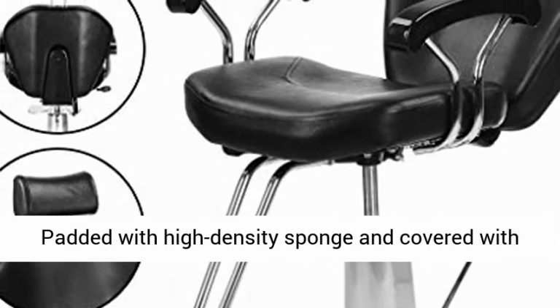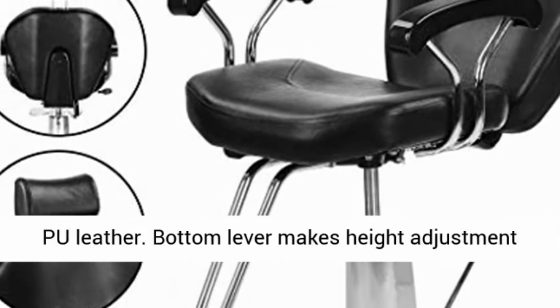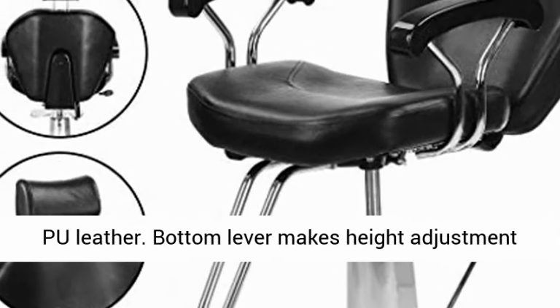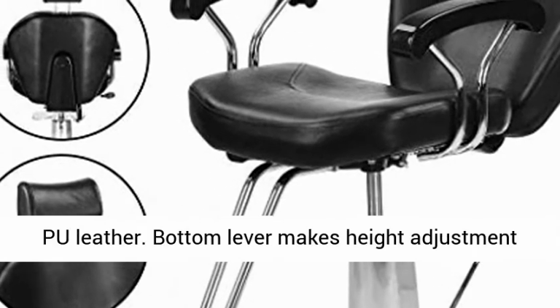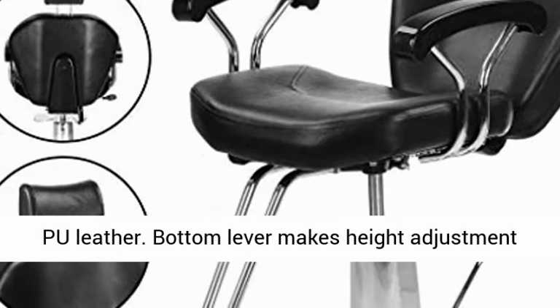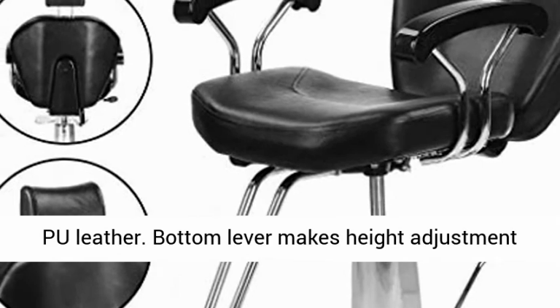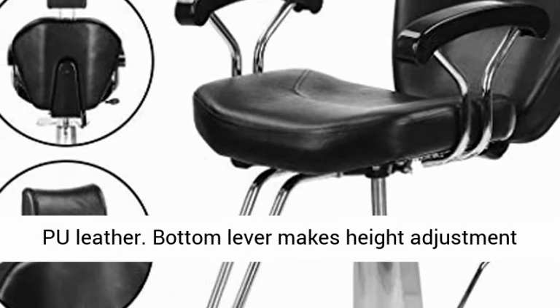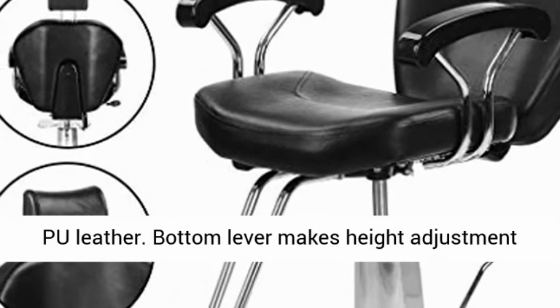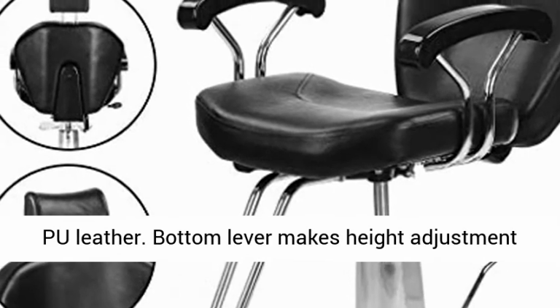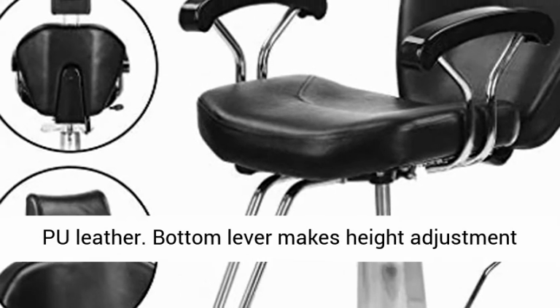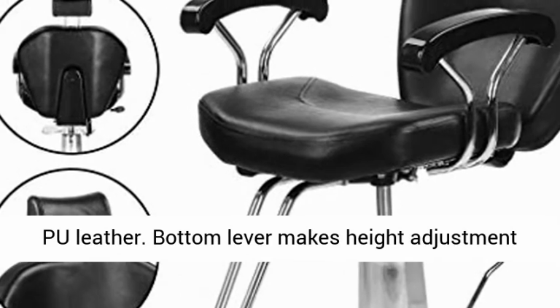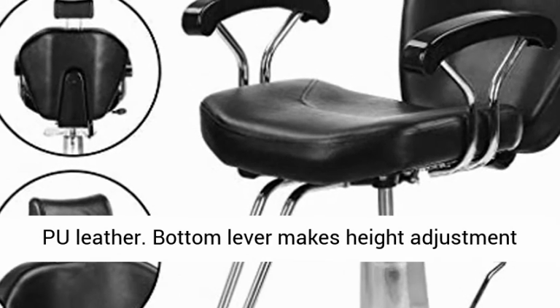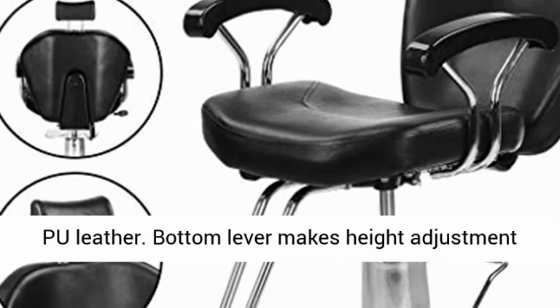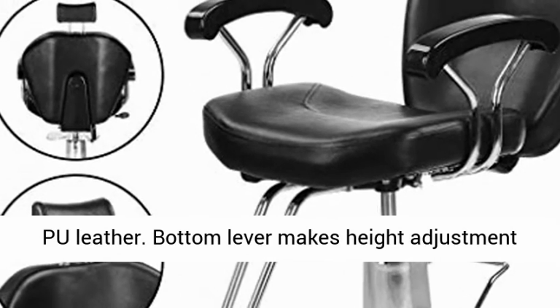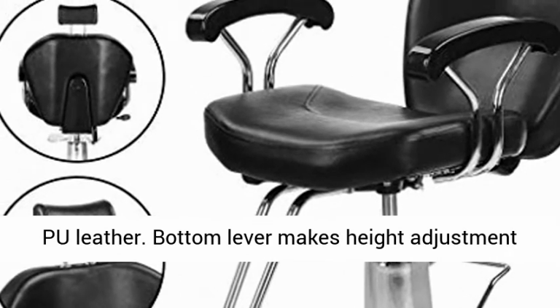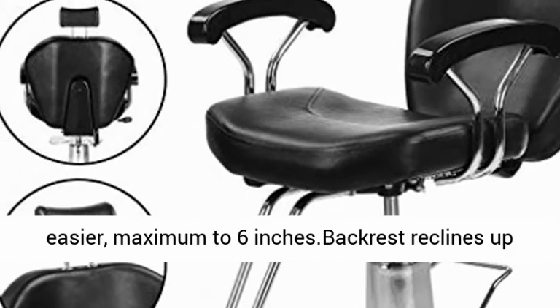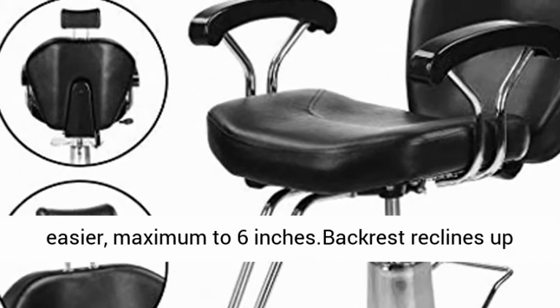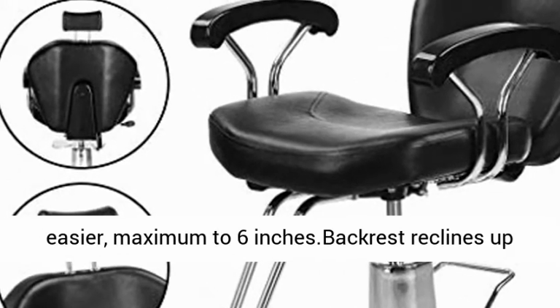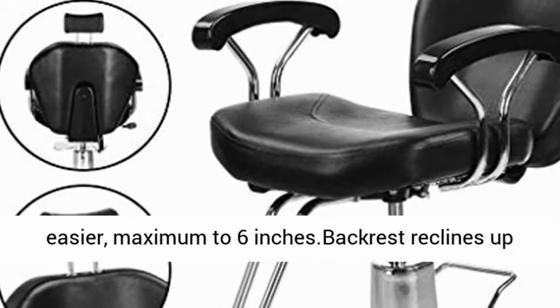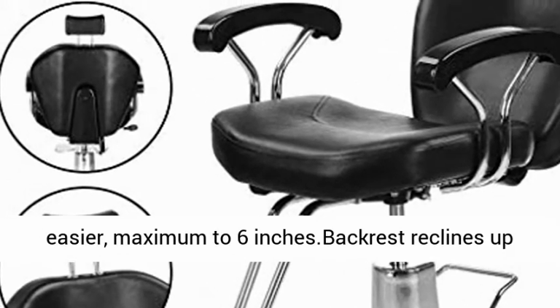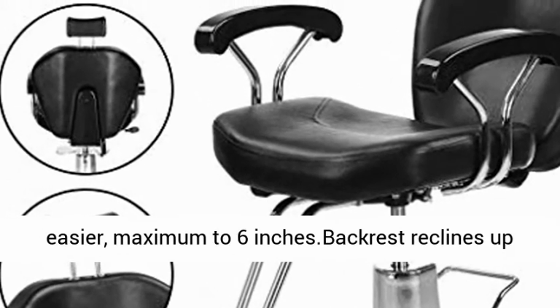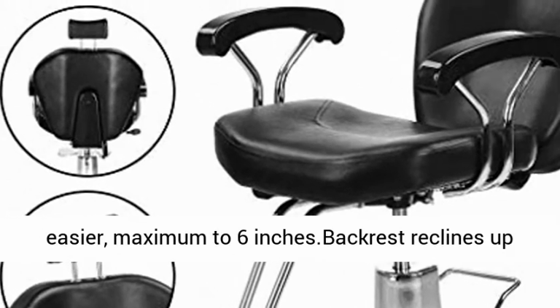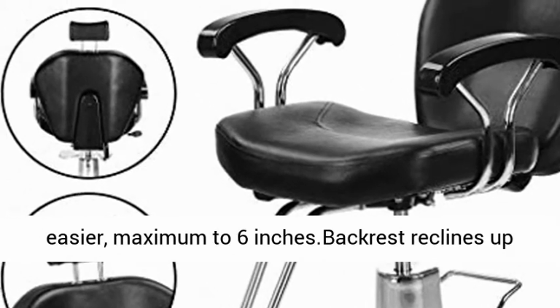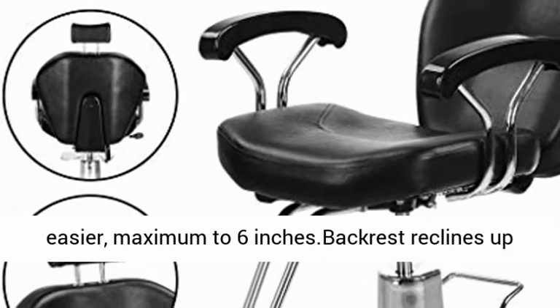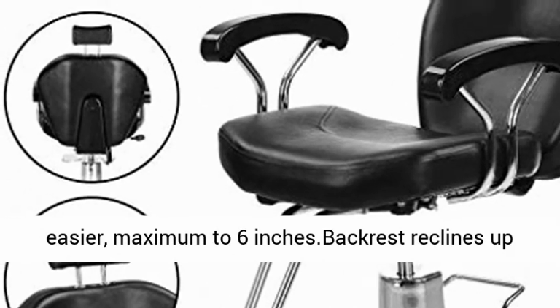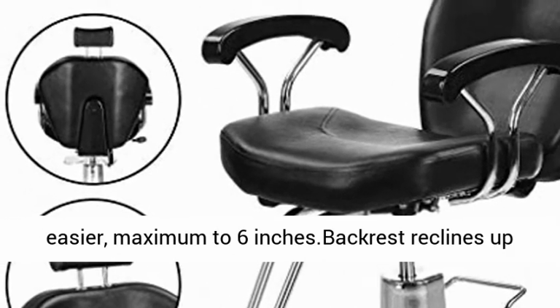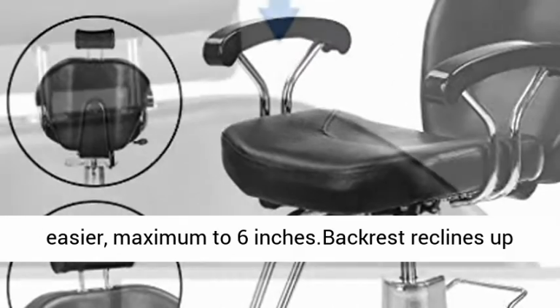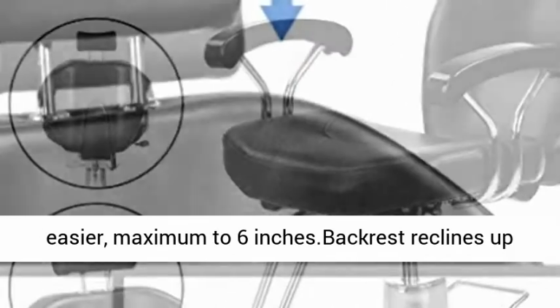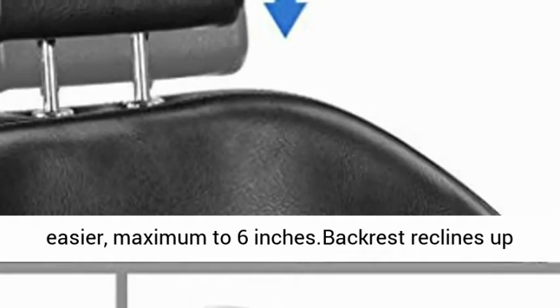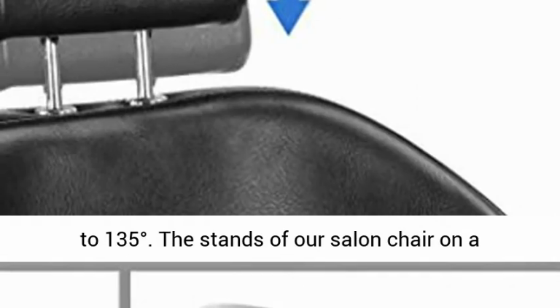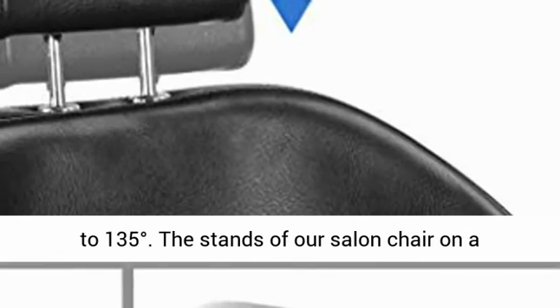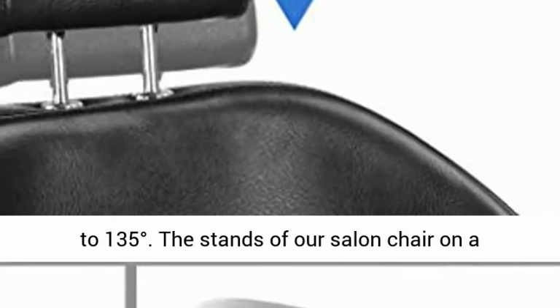The bottom lever makes height adjustment easier, with a maximum of 6 inches. The backrest reclines up to 135 degrees.